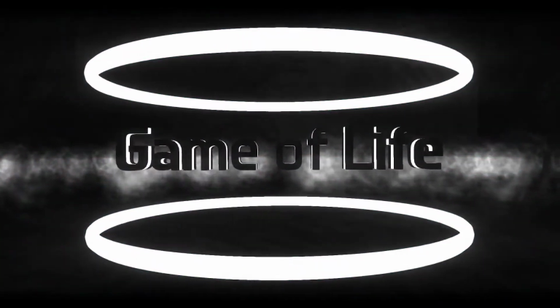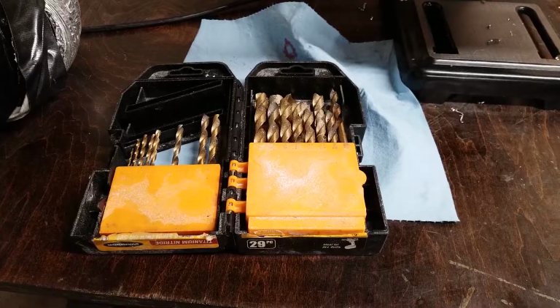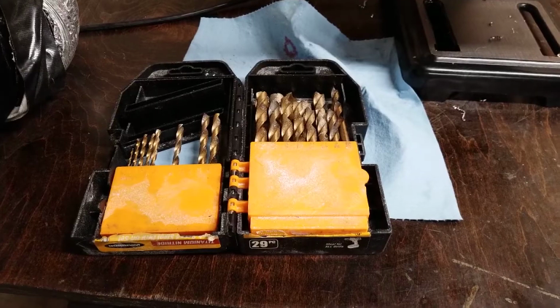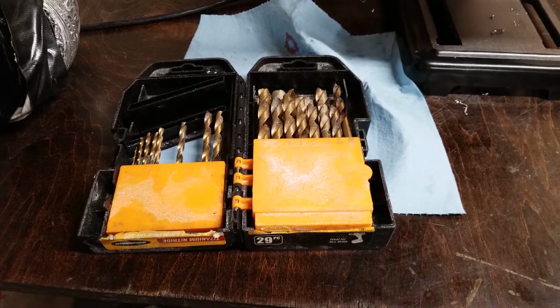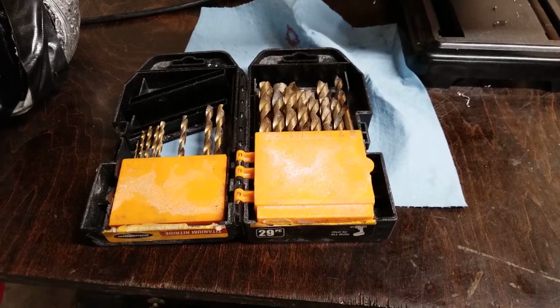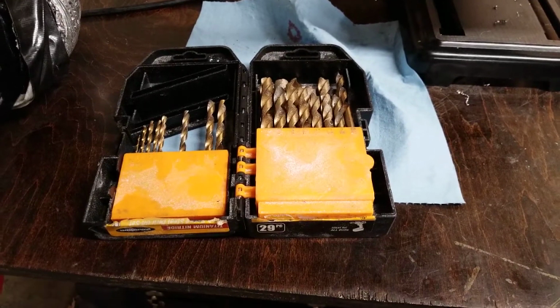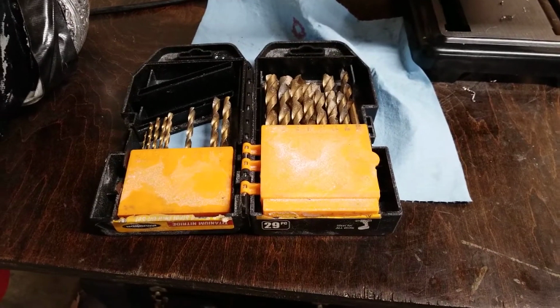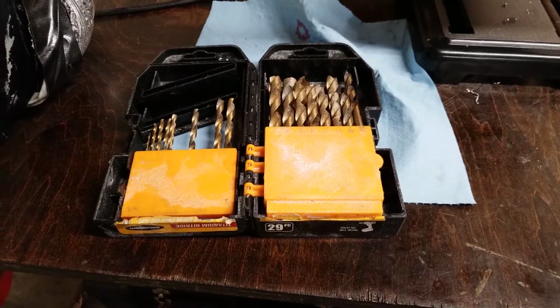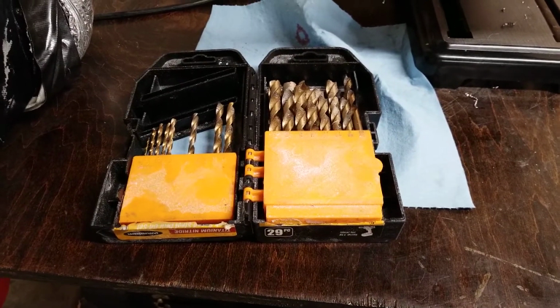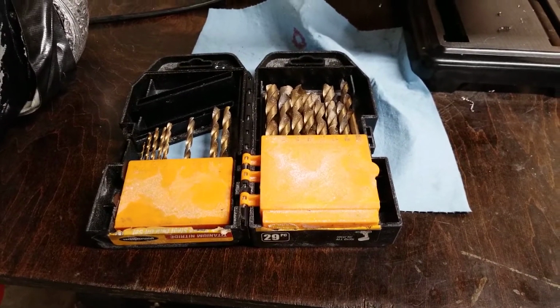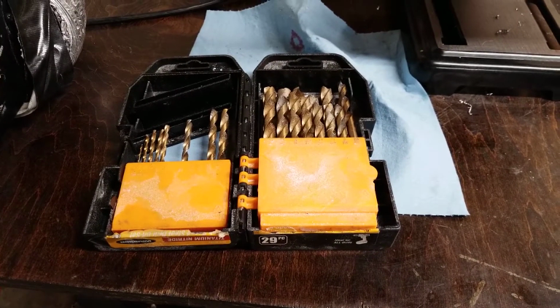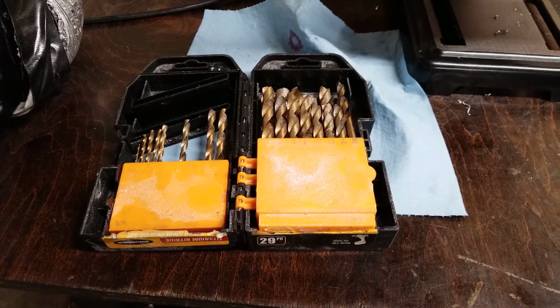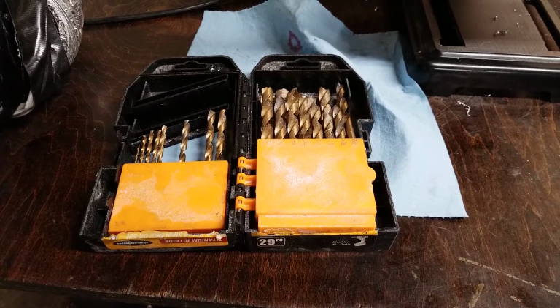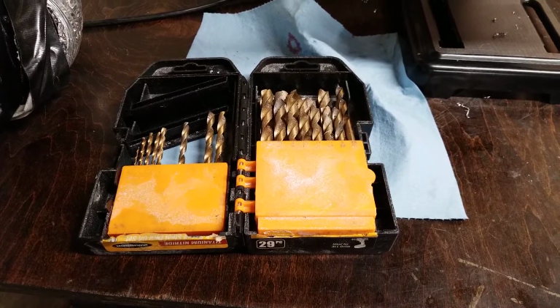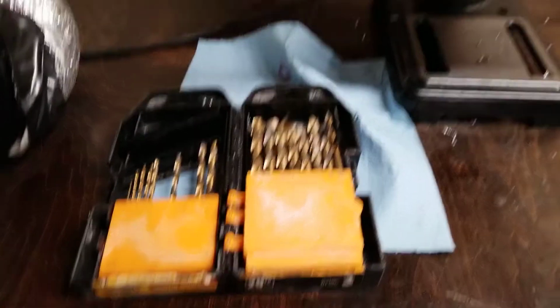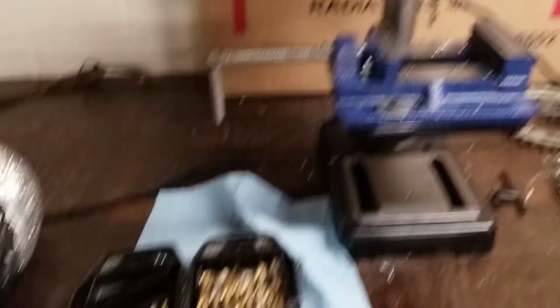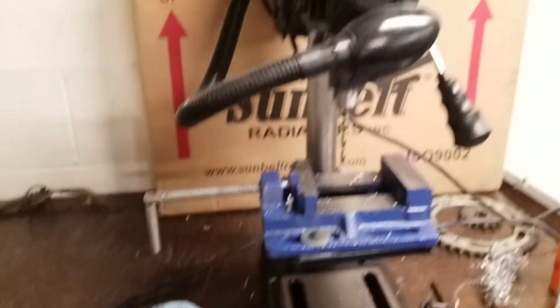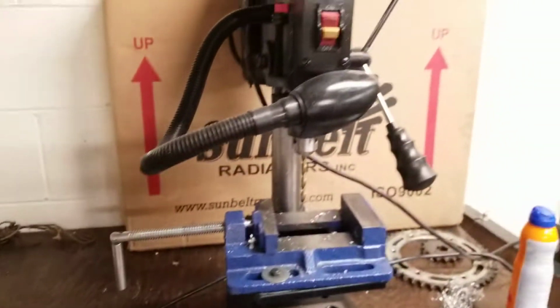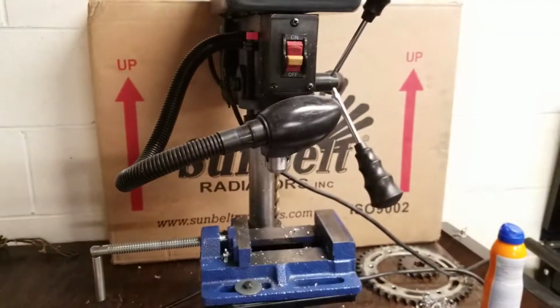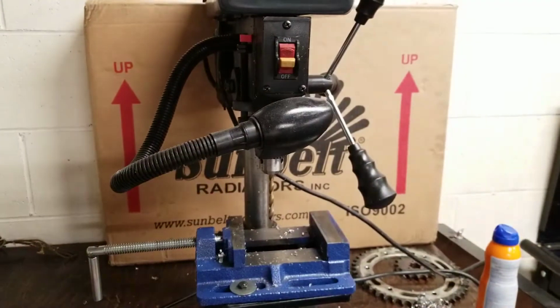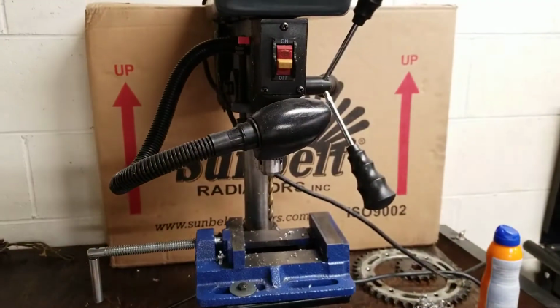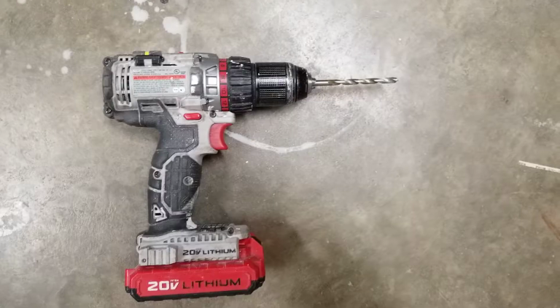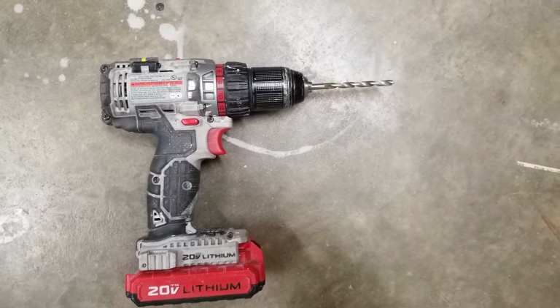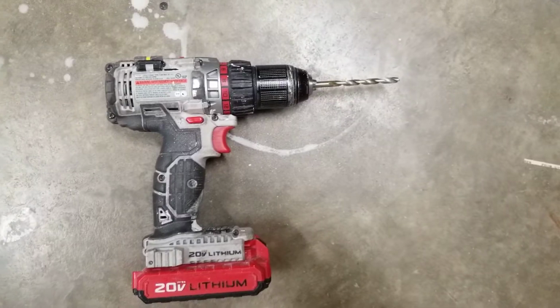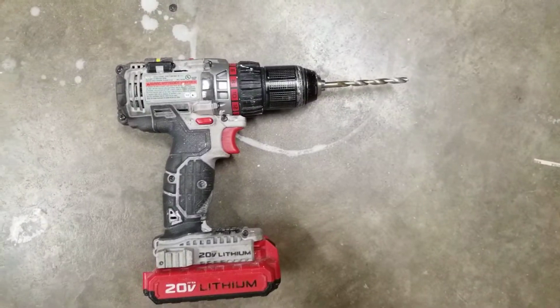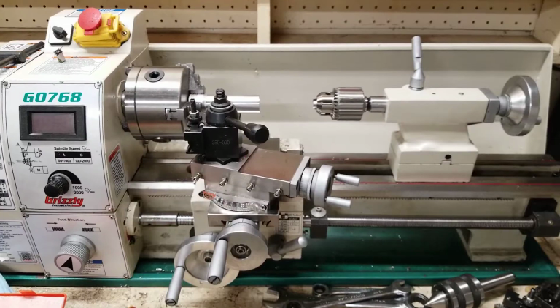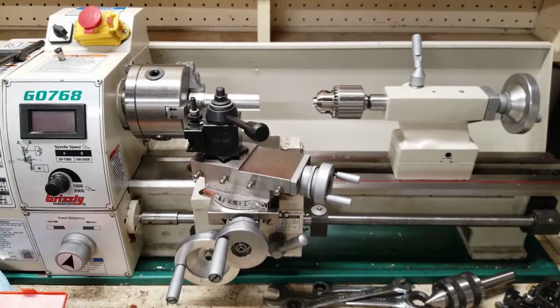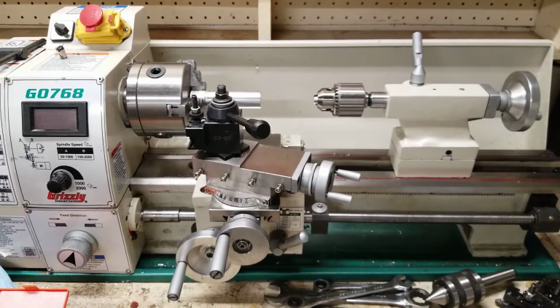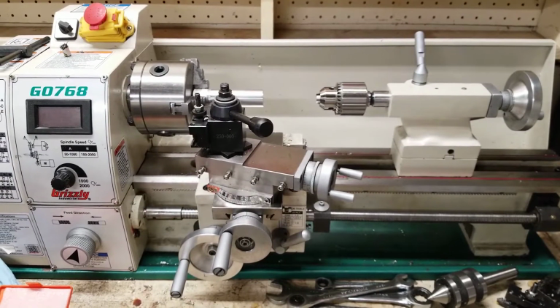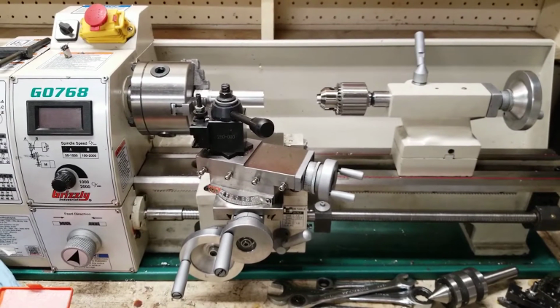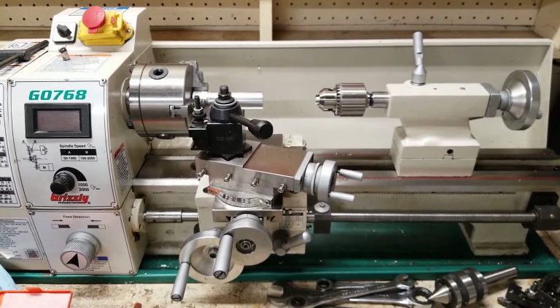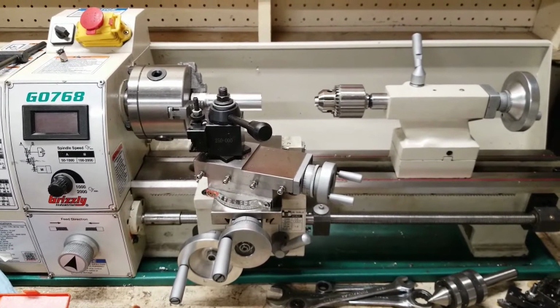In this tutorial, you will need drill bits and something to drill with. This could include a drill press, a hand drill, or a lathe, which is what I'm going to use.